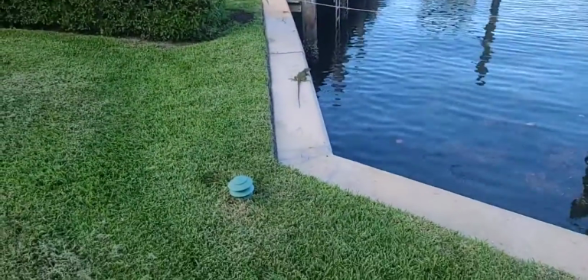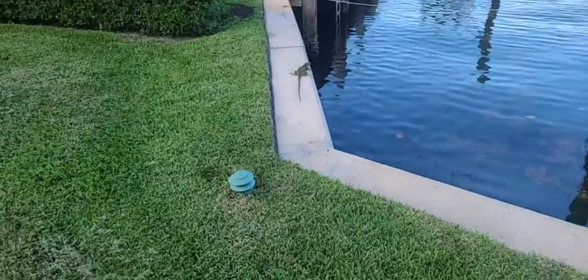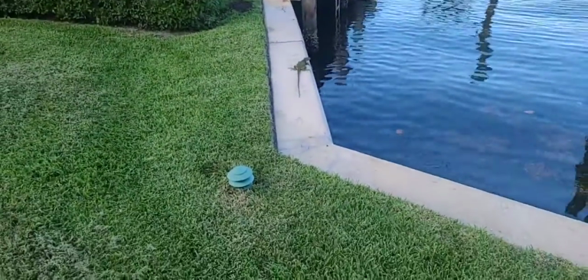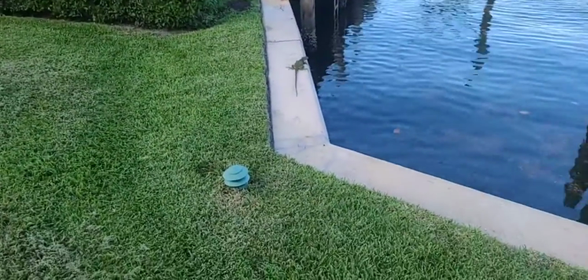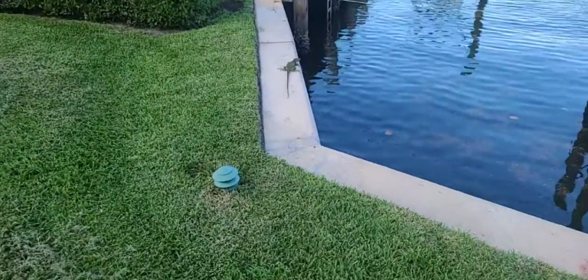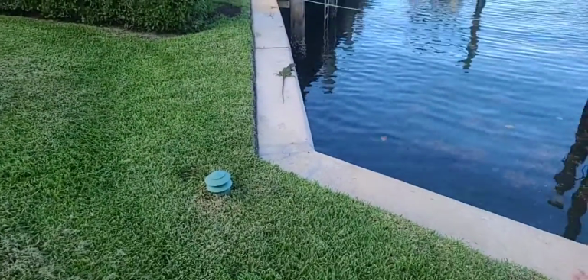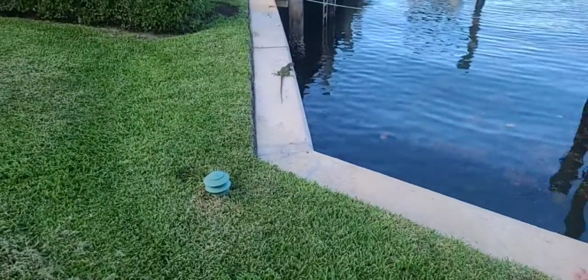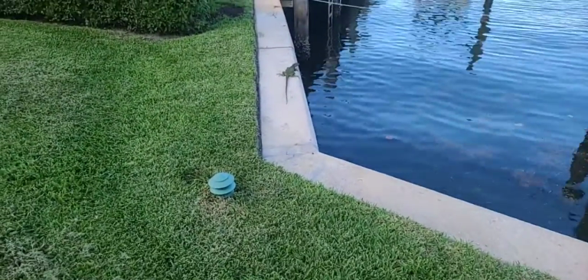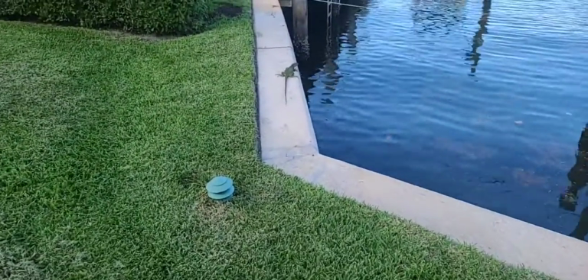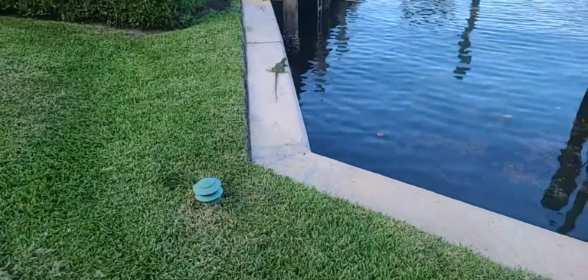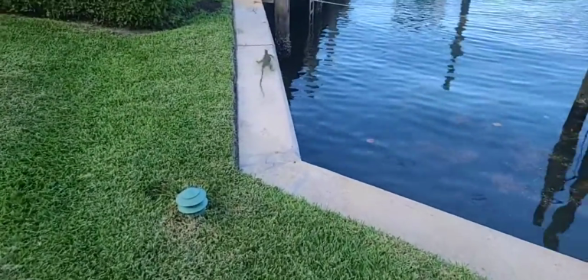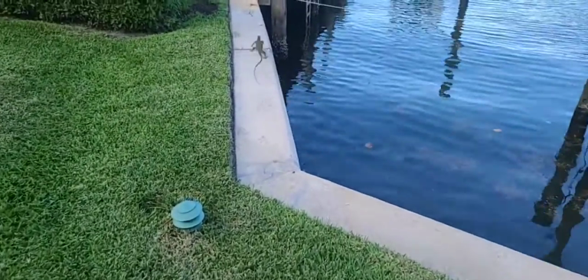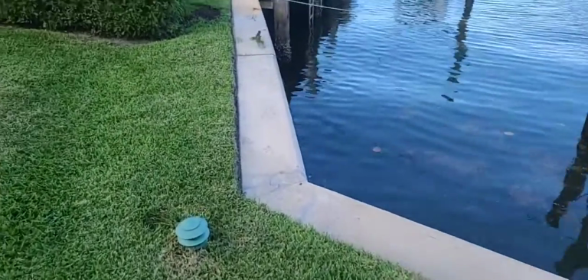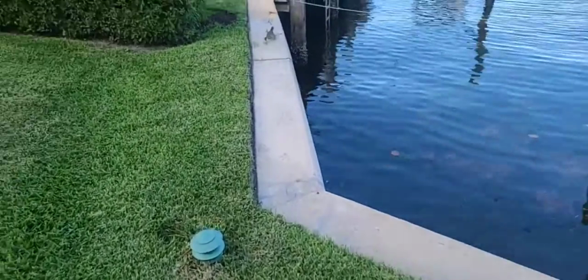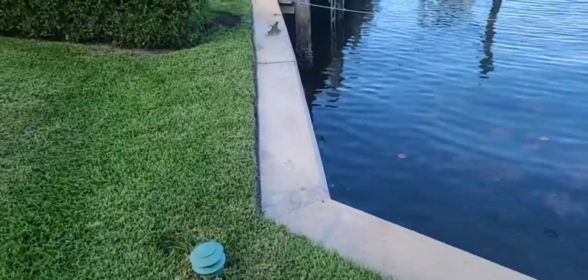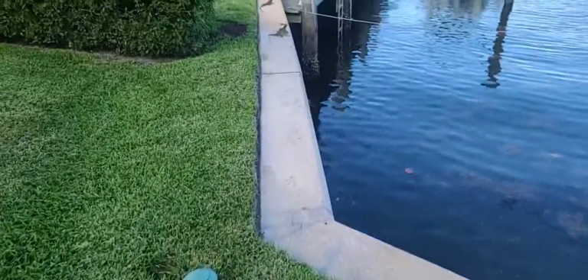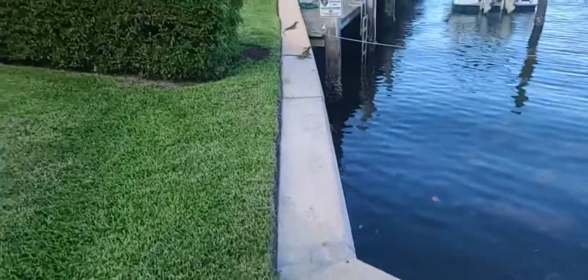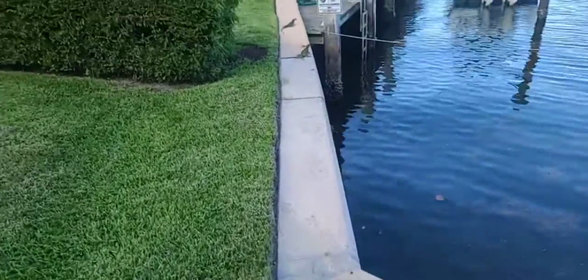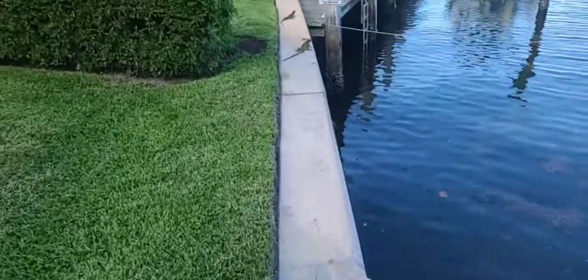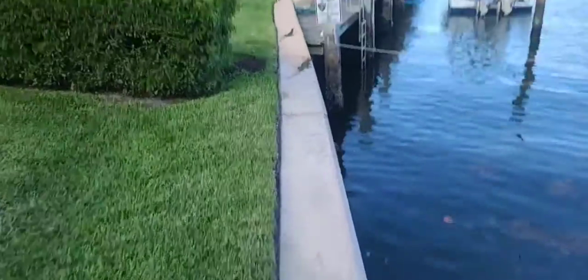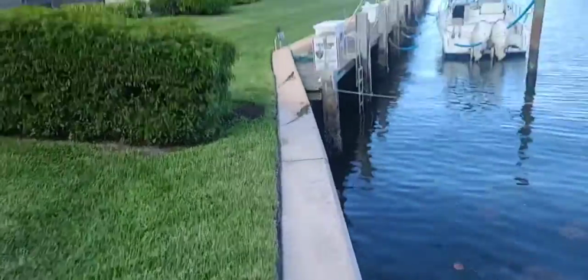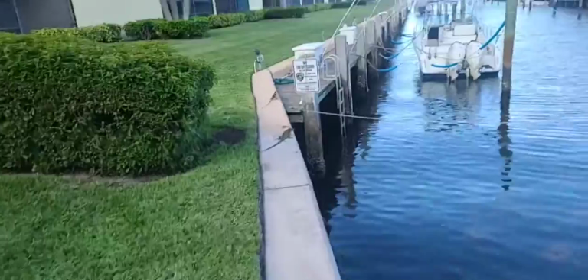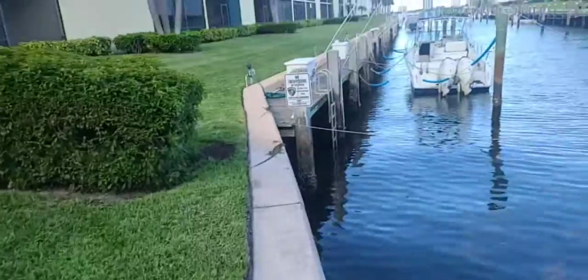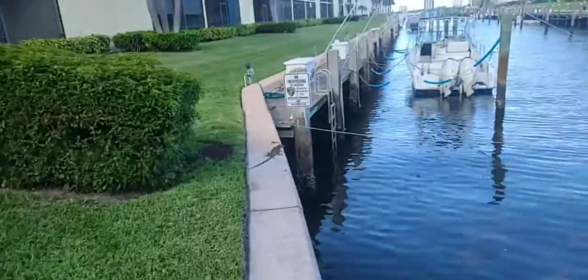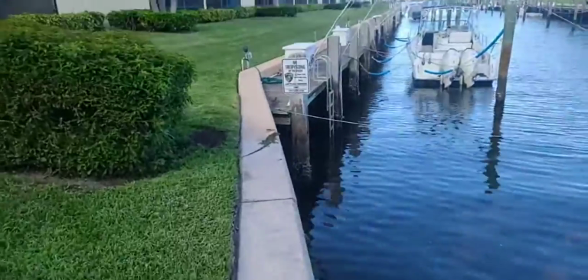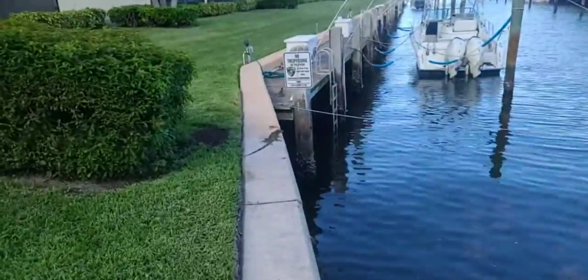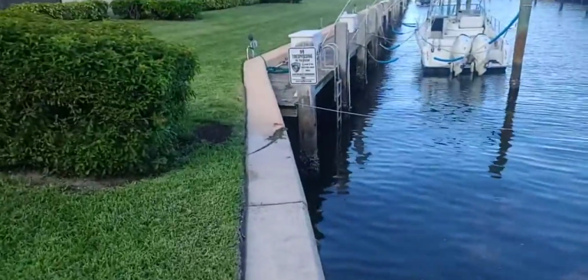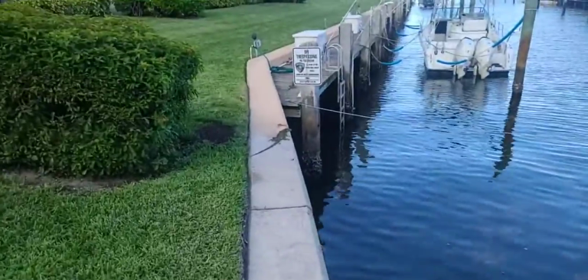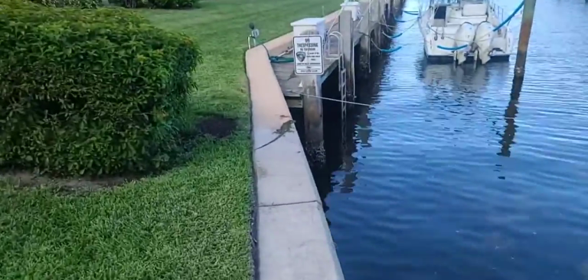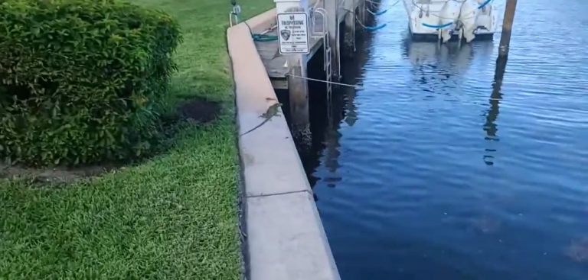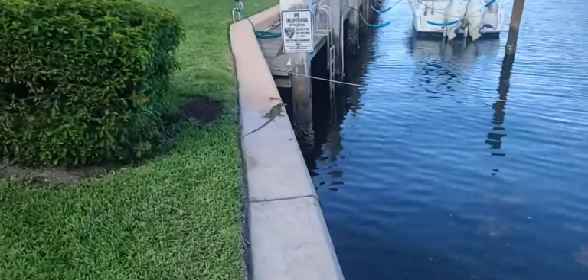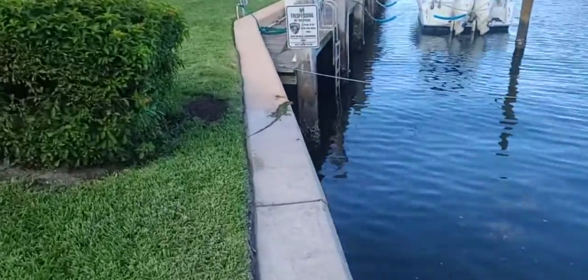Hi babies. They are going to jump. Look. Jump!